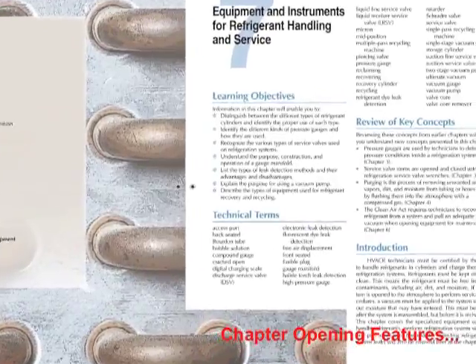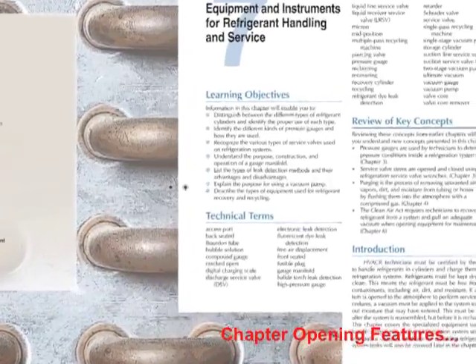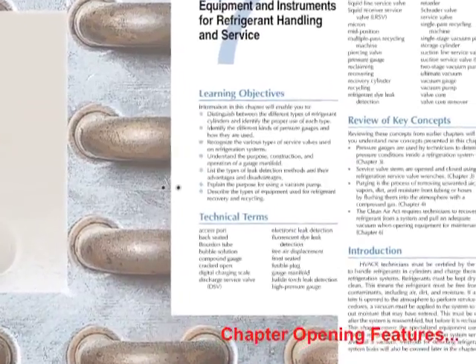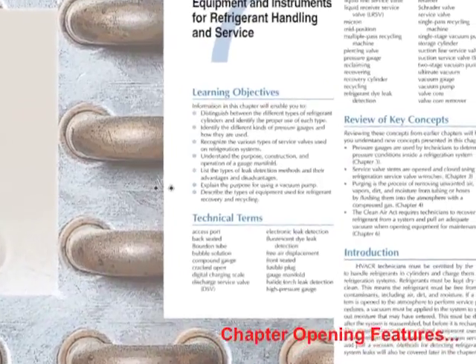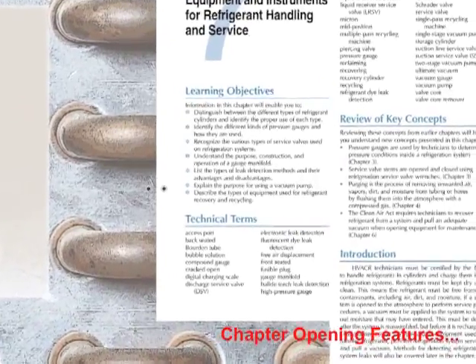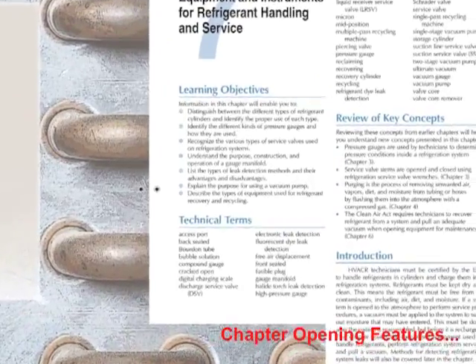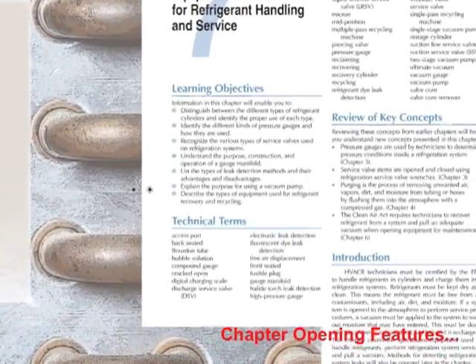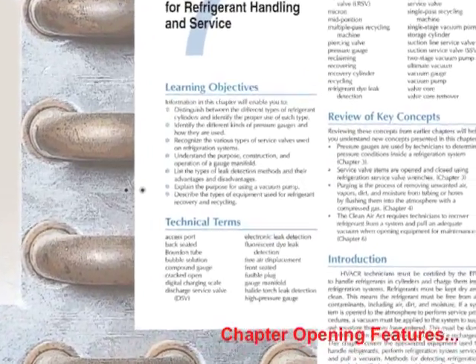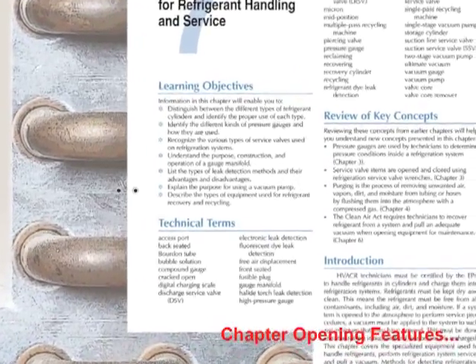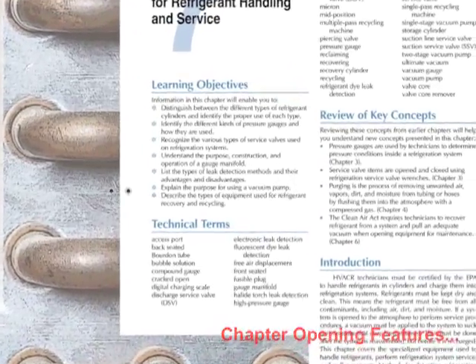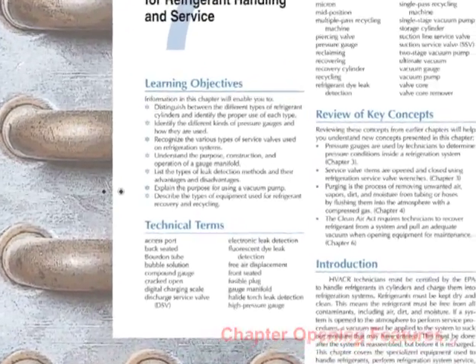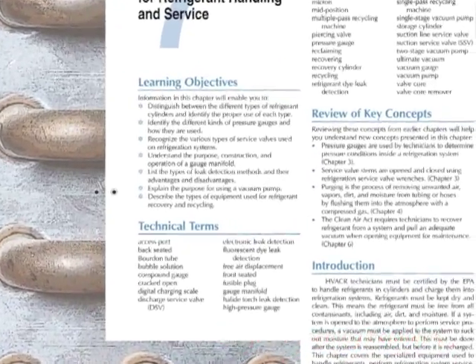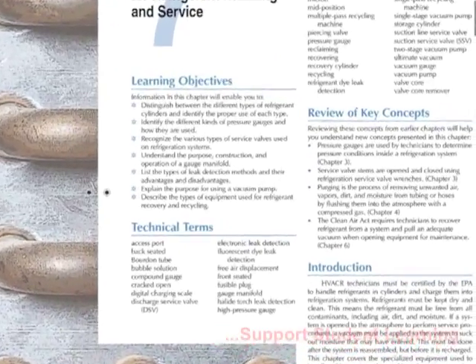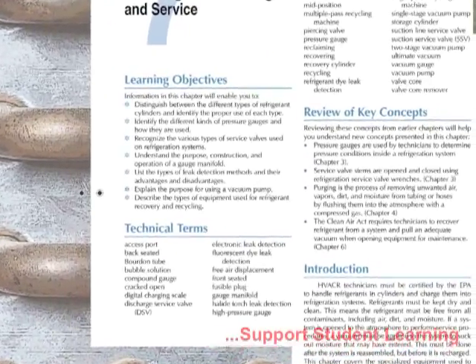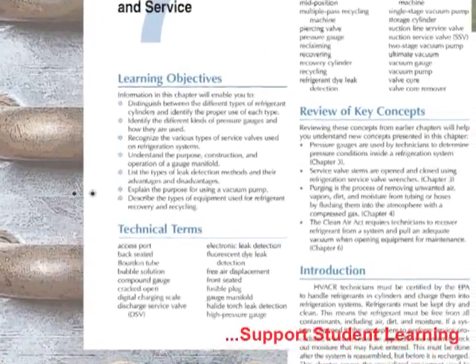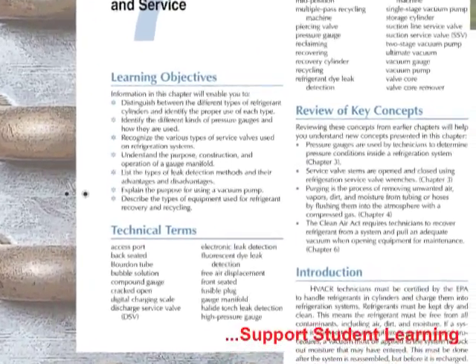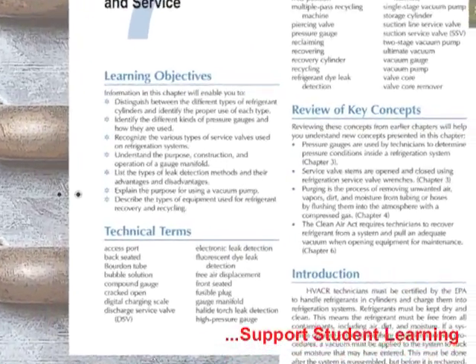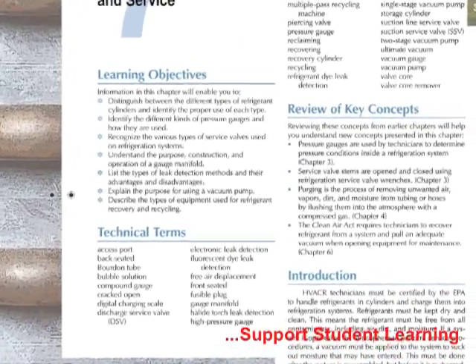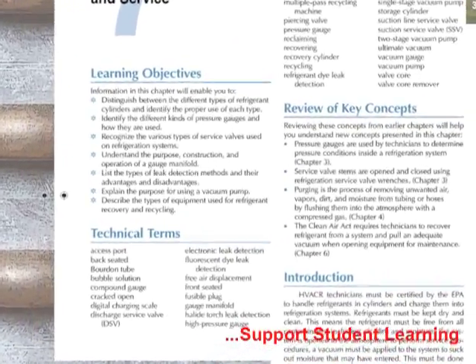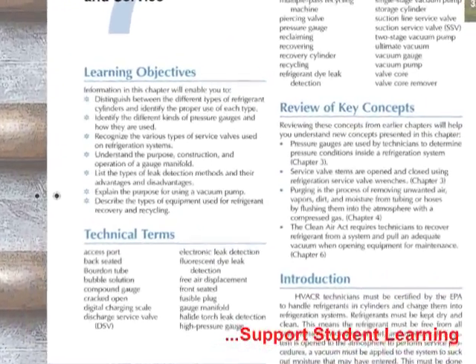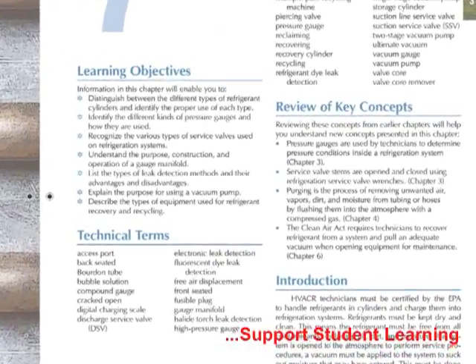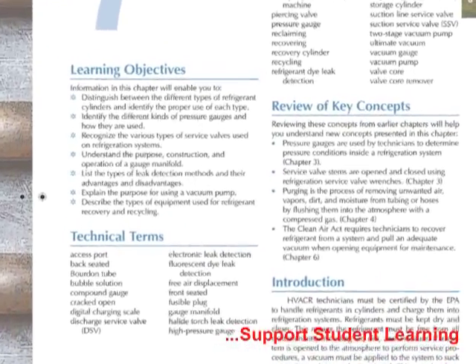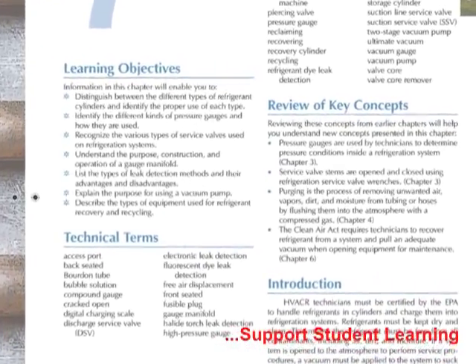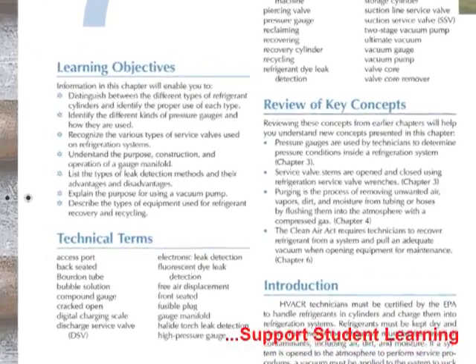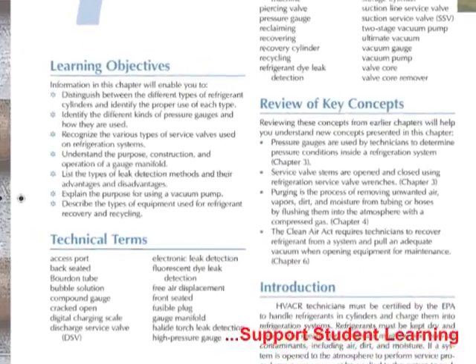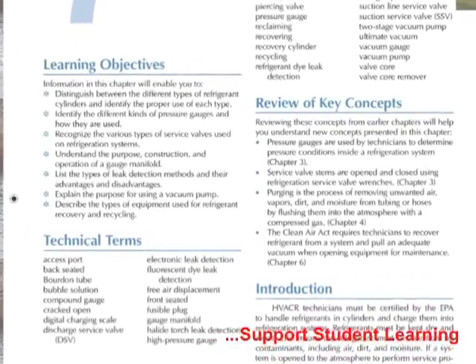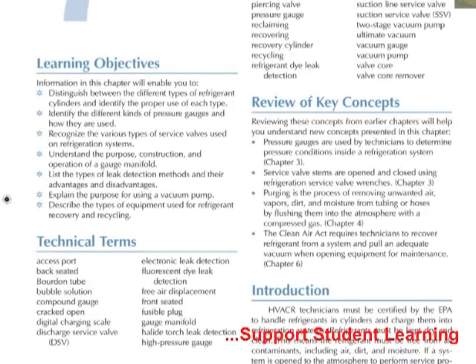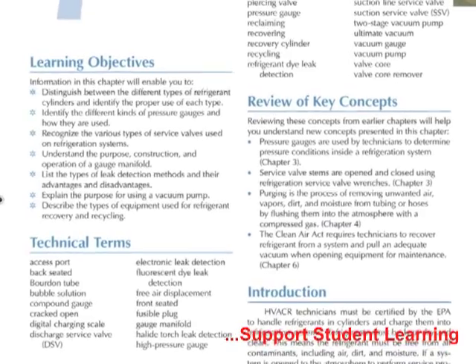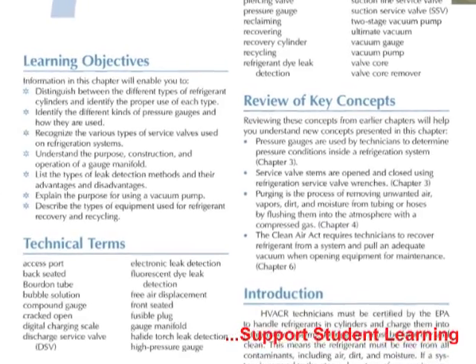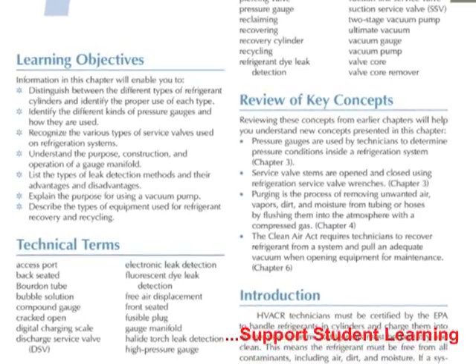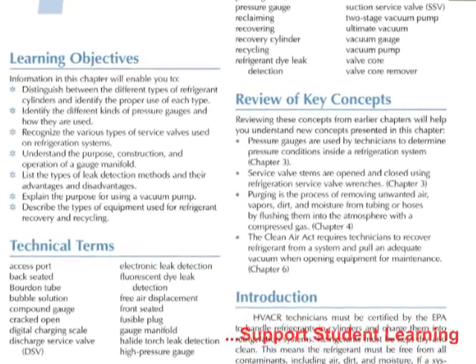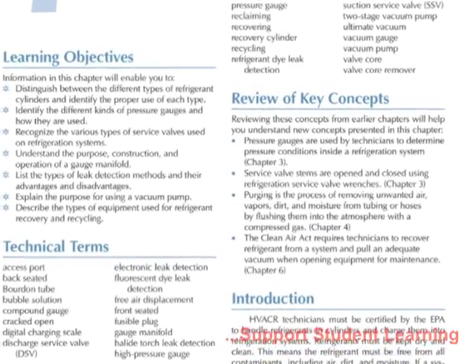The chapter opening features, such as the Review of Key Concepts section, assist the student in learning and understanding the chapter content.